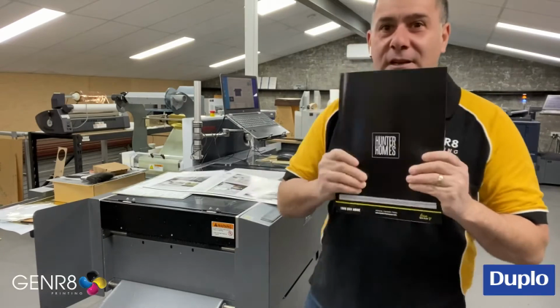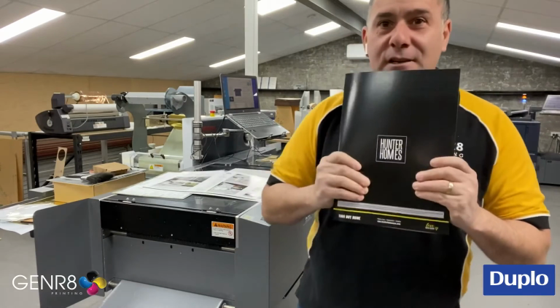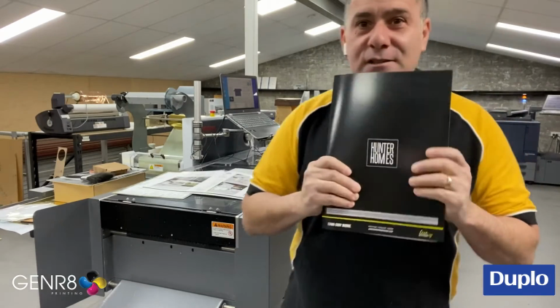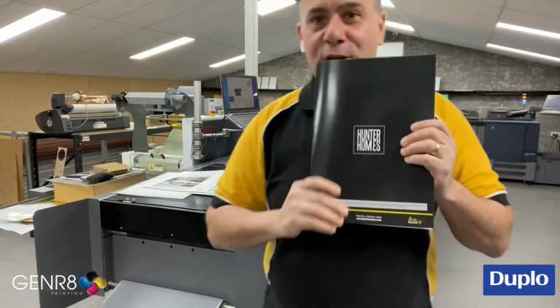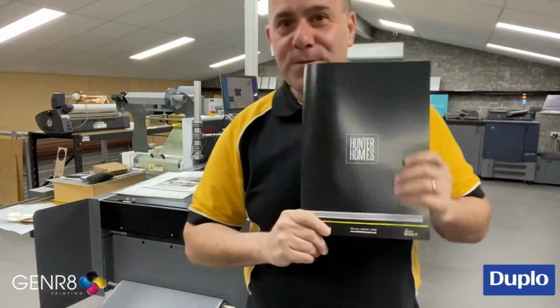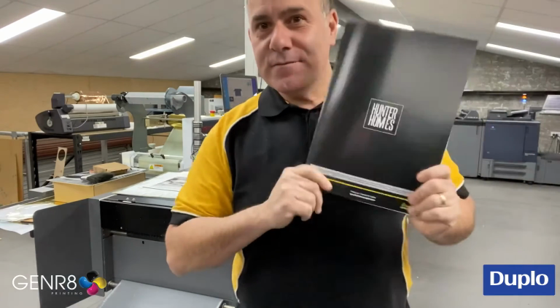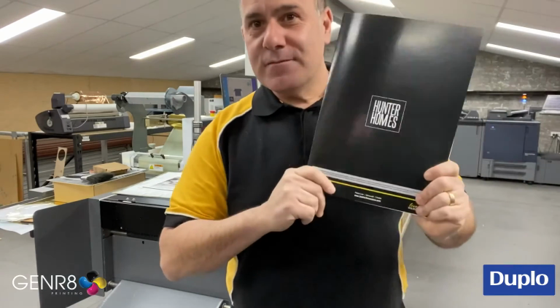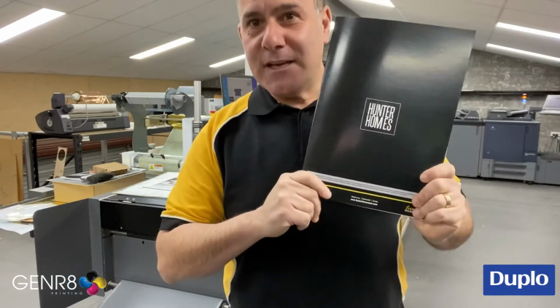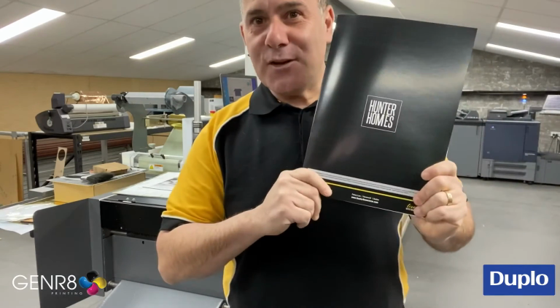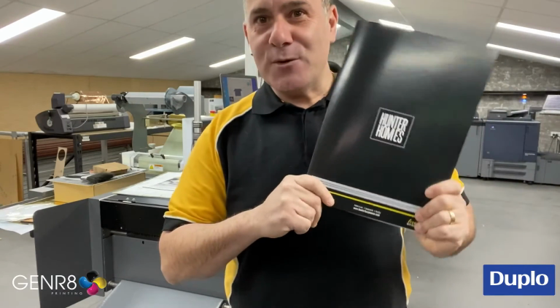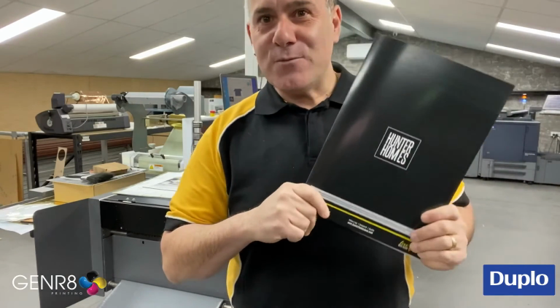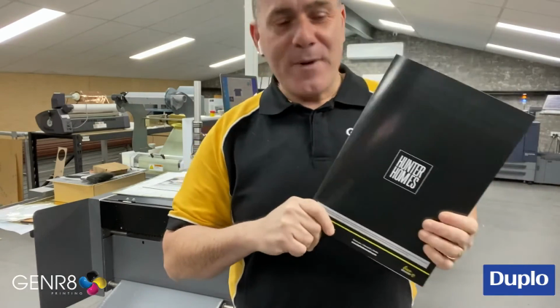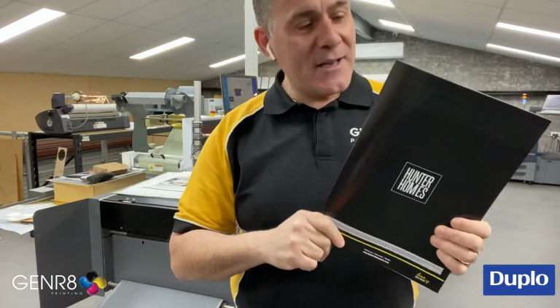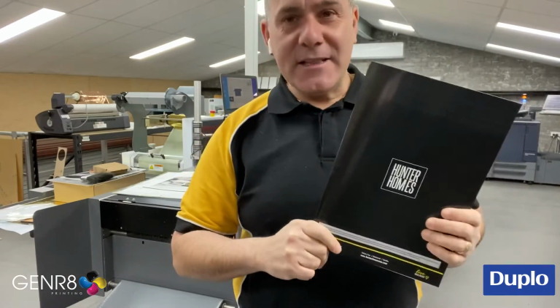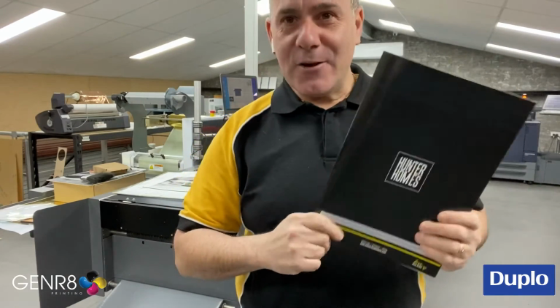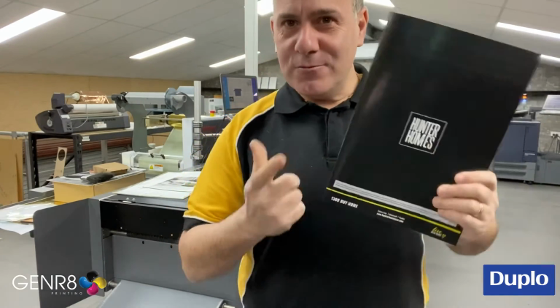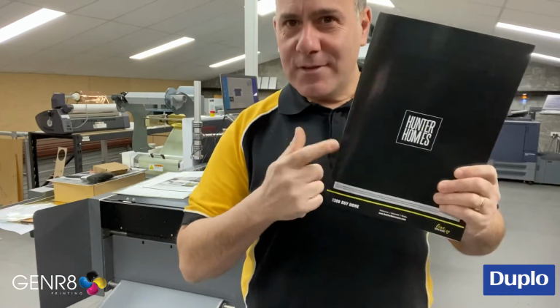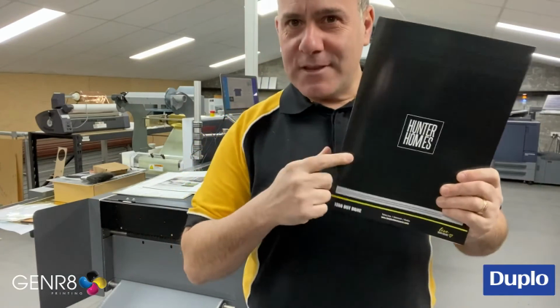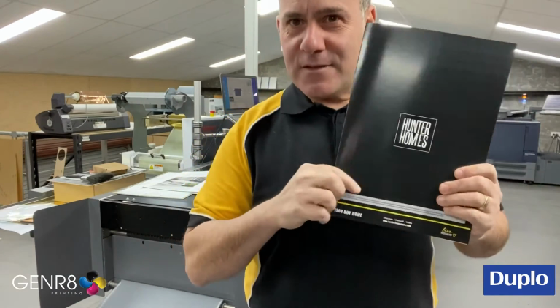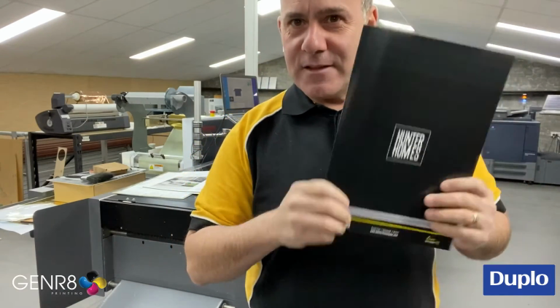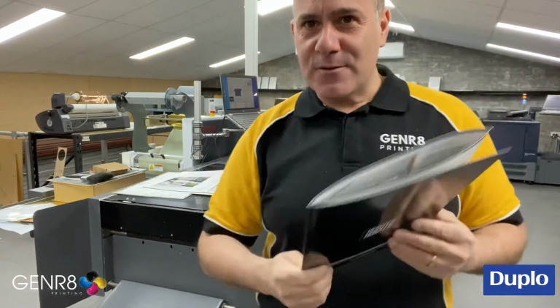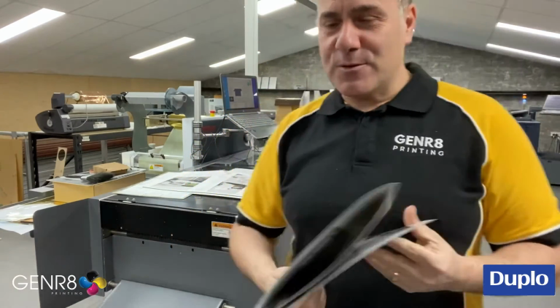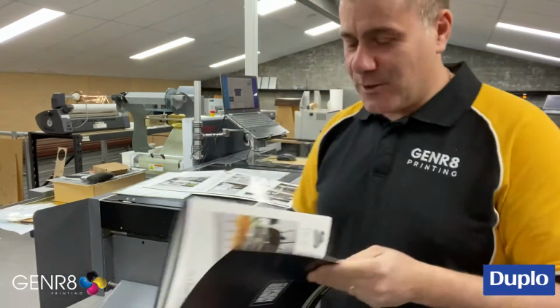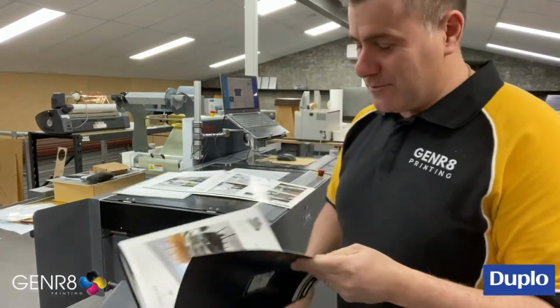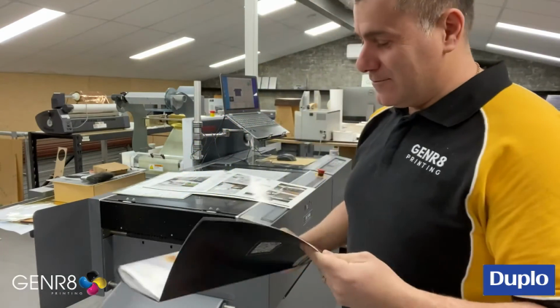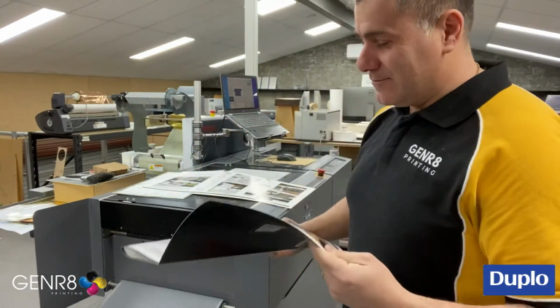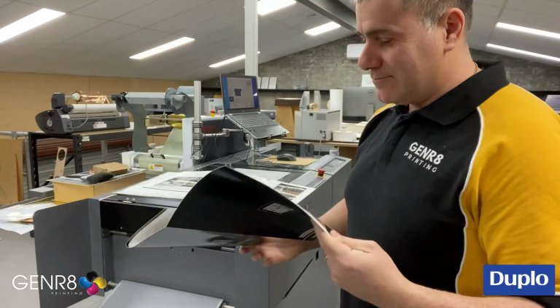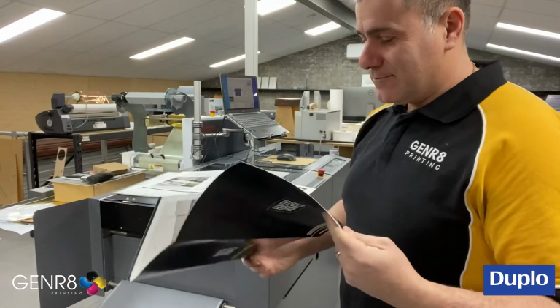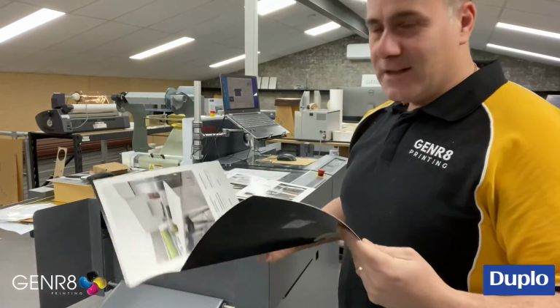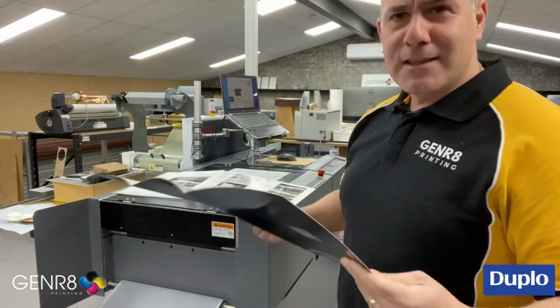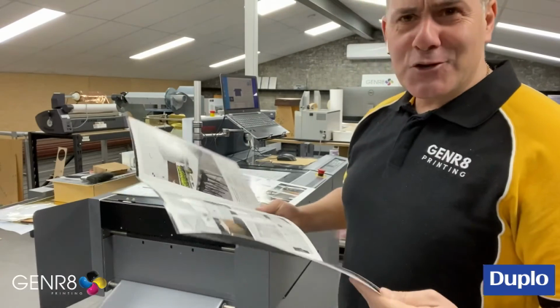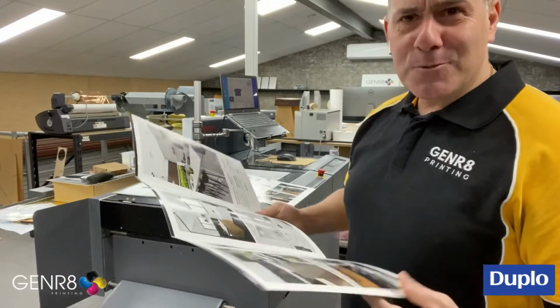So next time you want some more marketing collateral, think of all this. Thank you, Duplo.